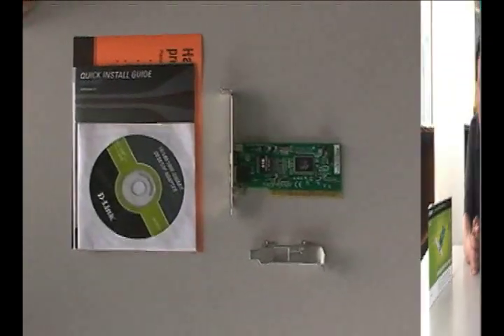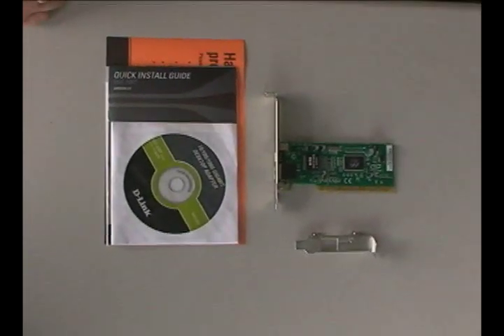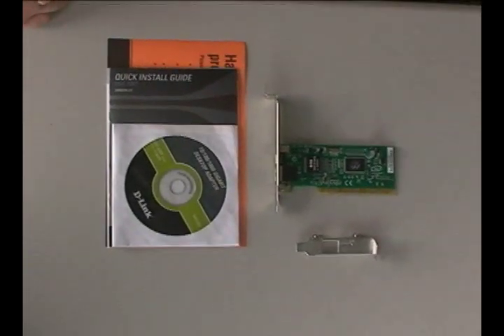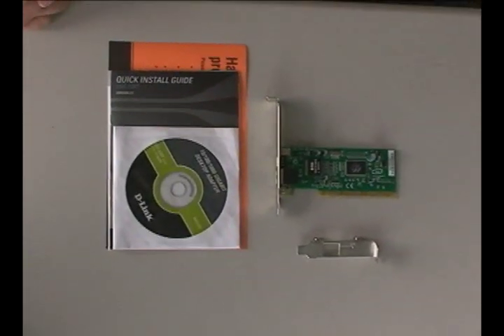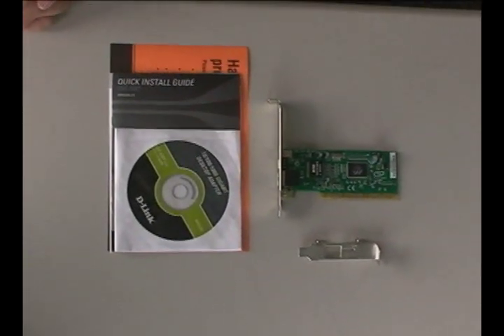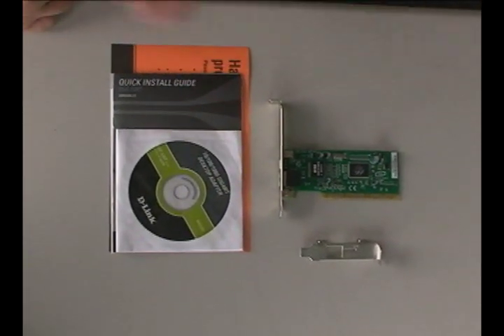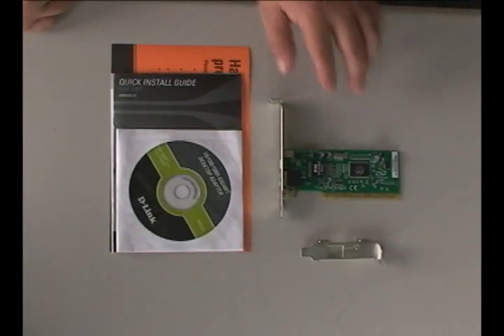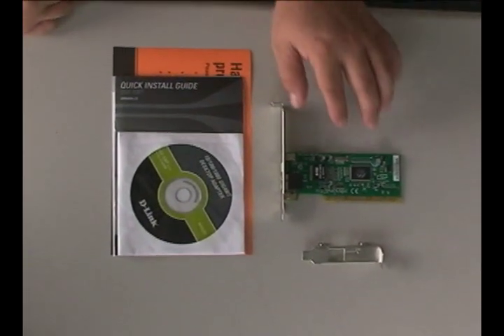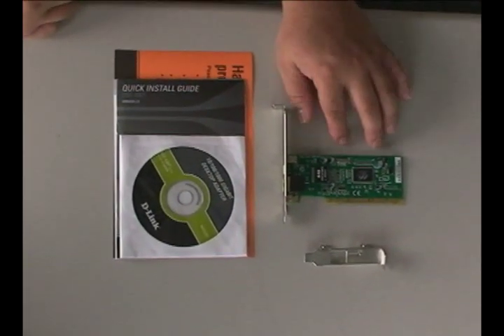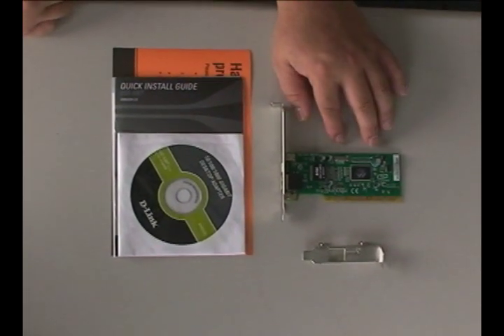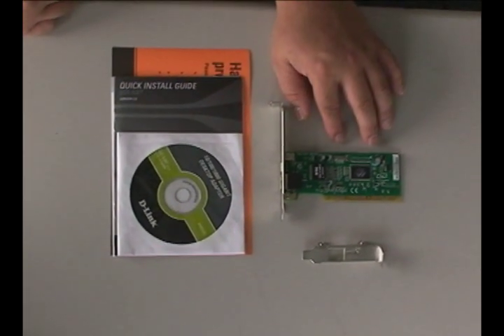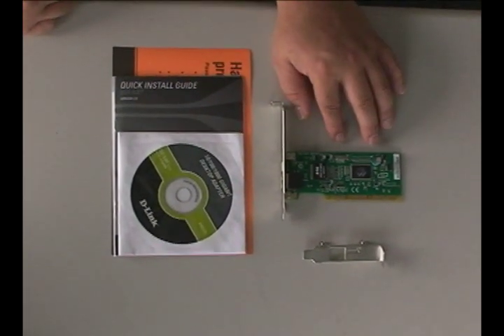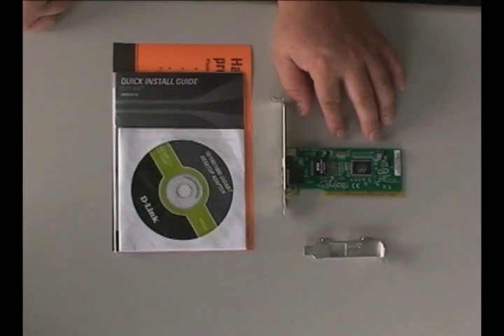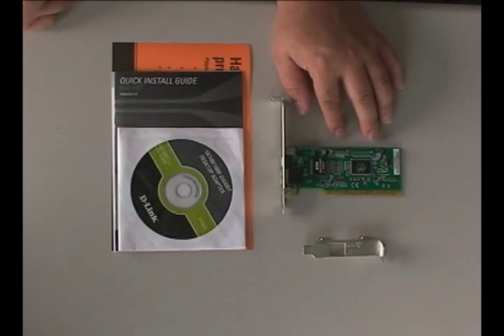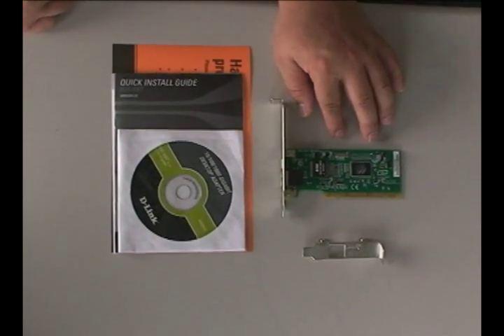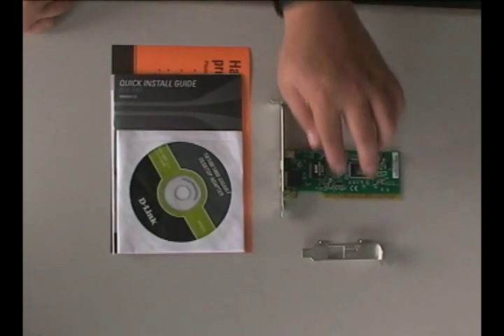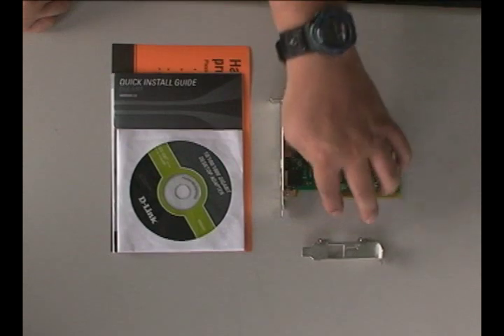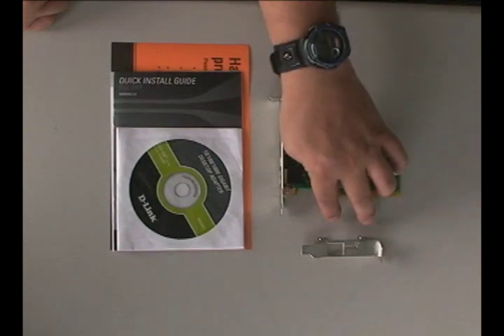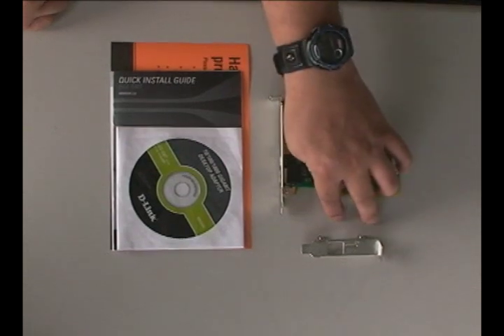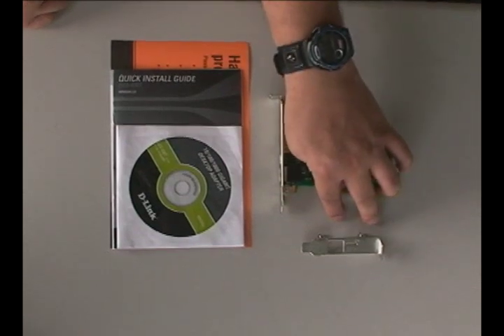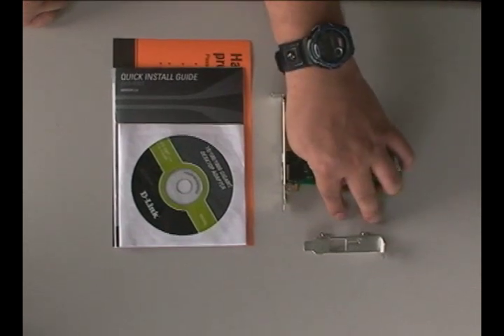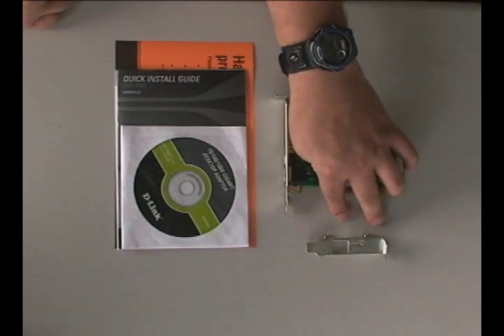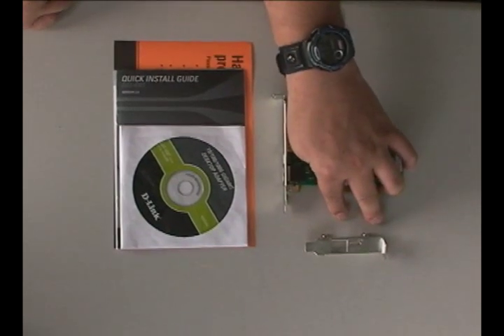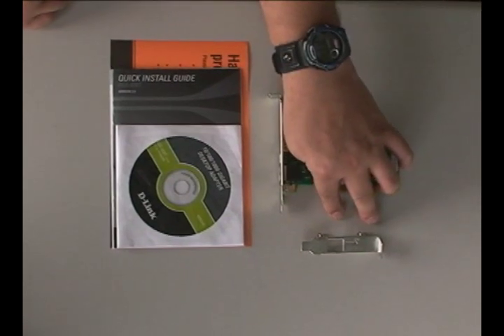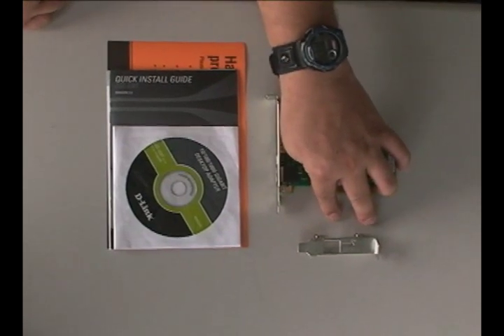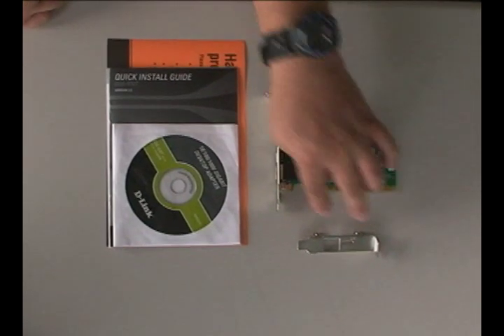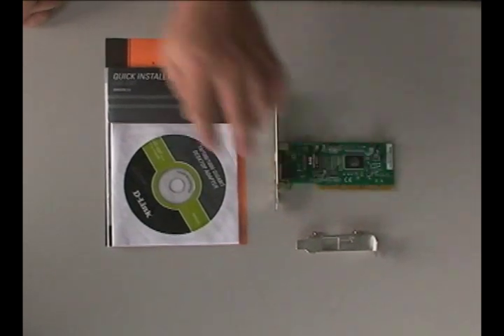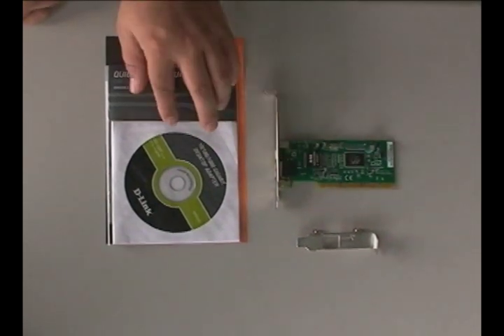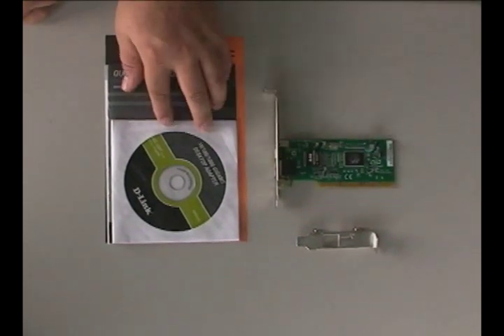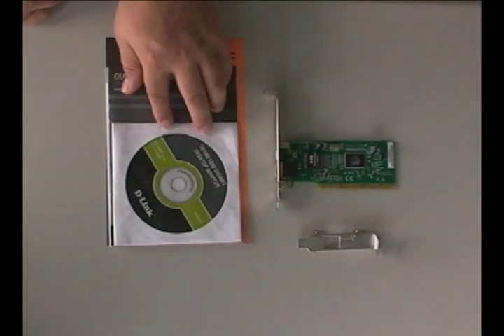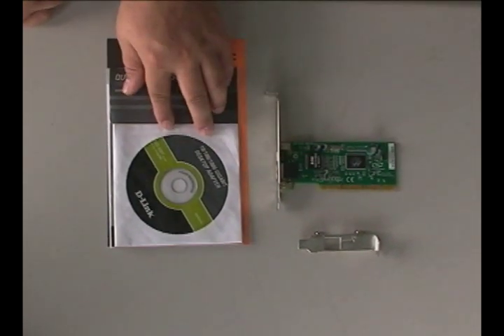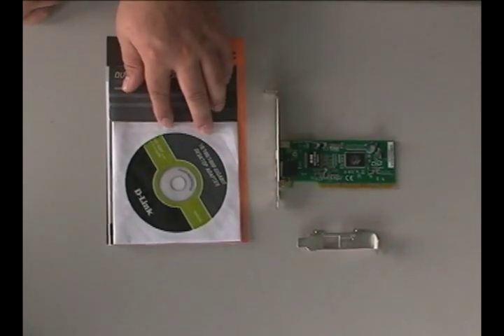Inside the package, you'll find the adapter itself, a low-profile bracket, and the documentation.